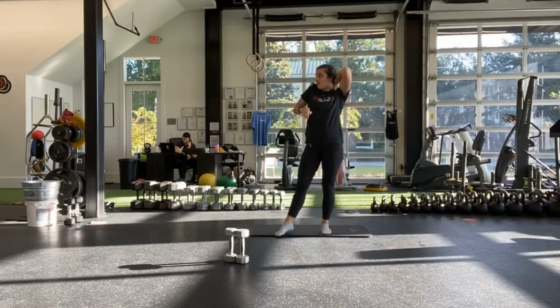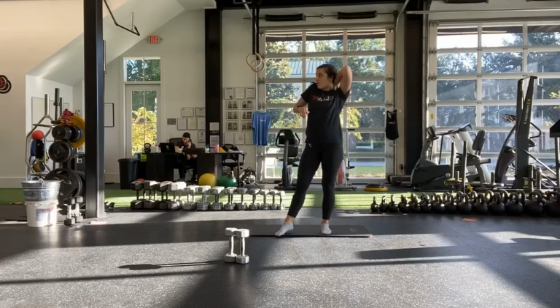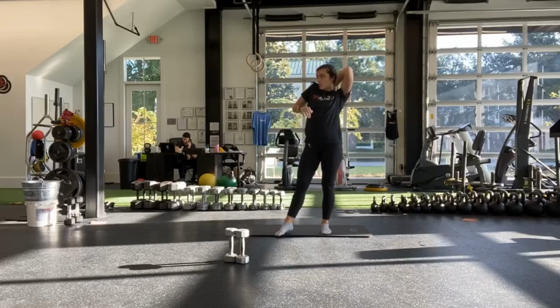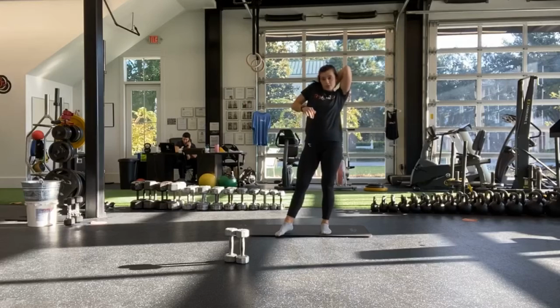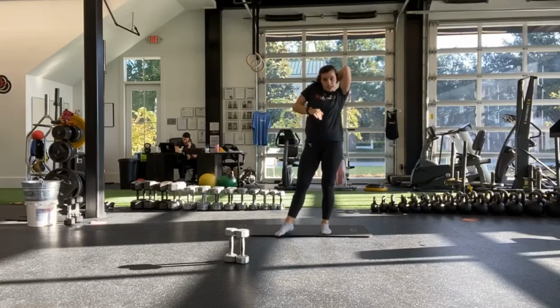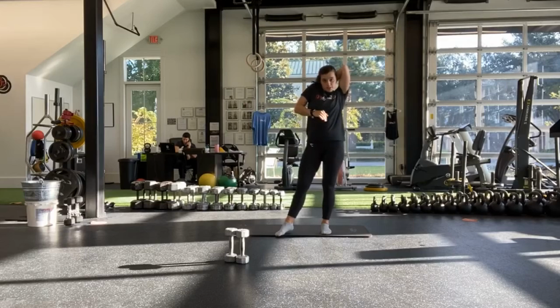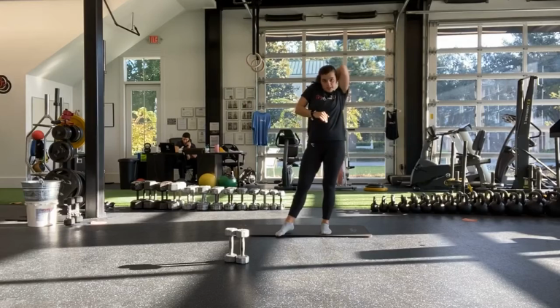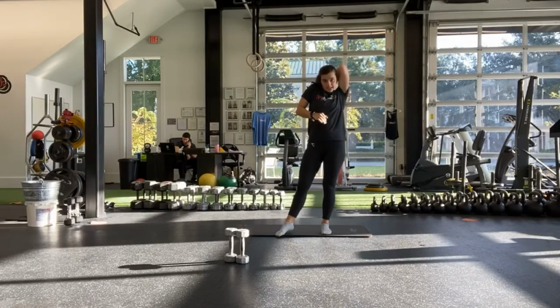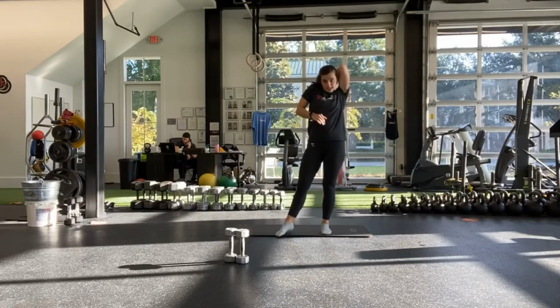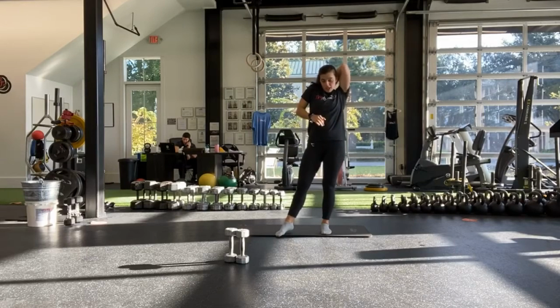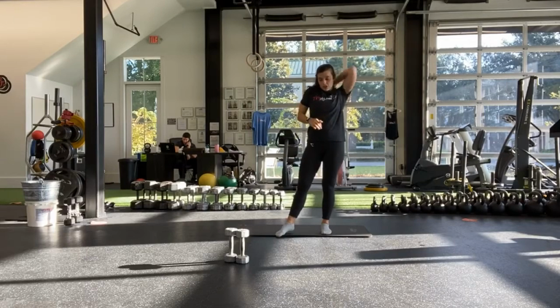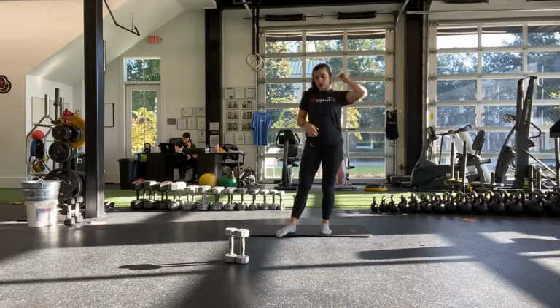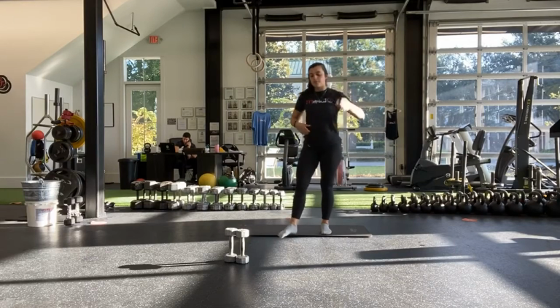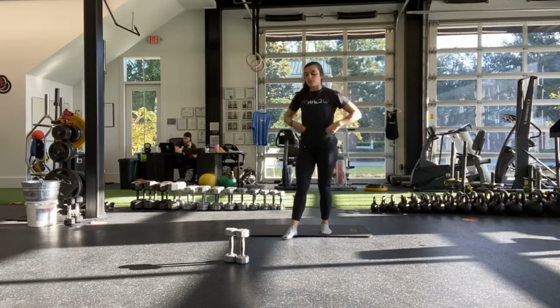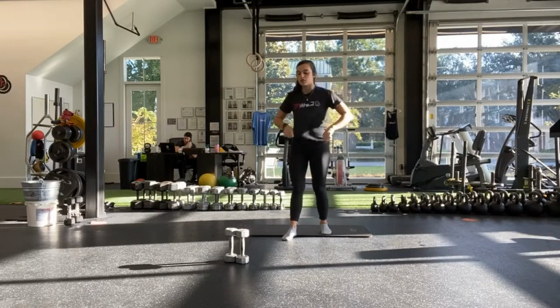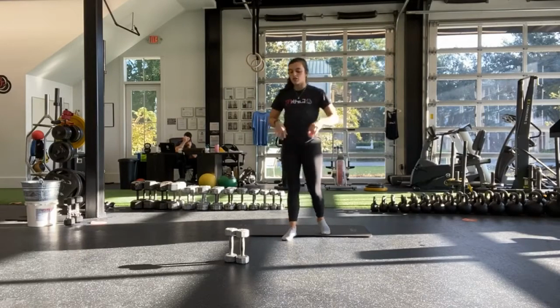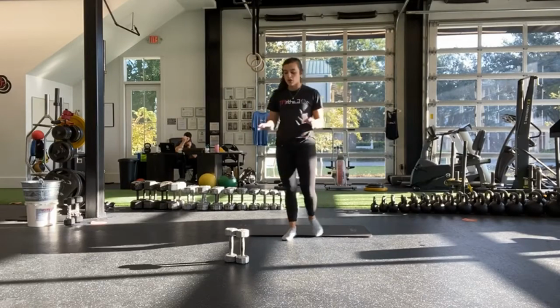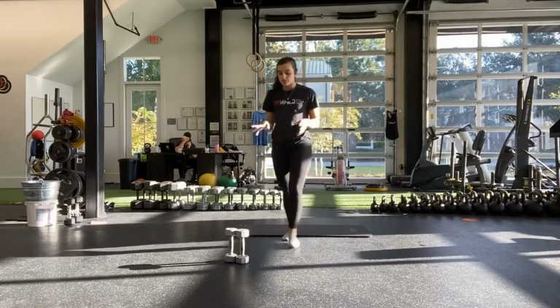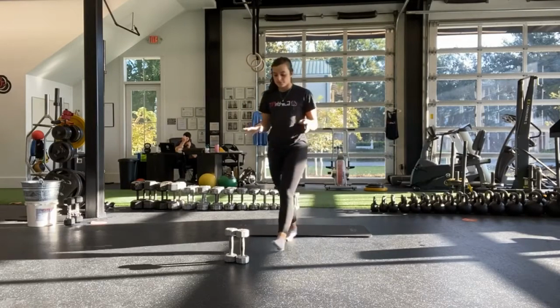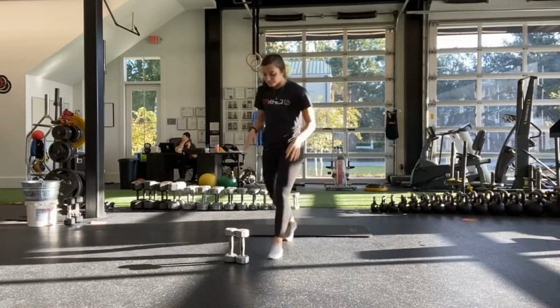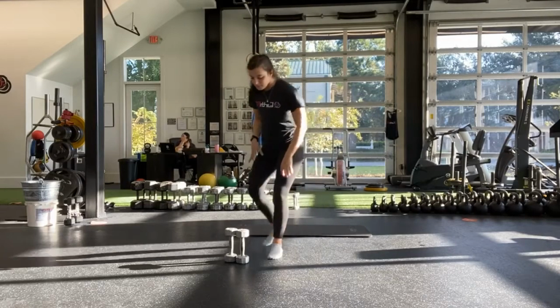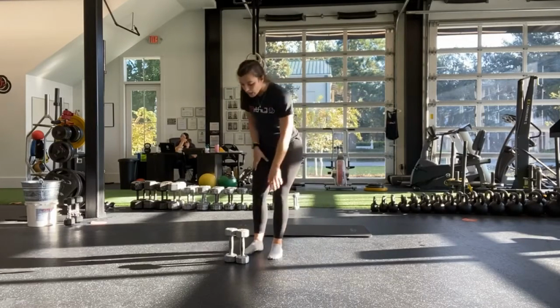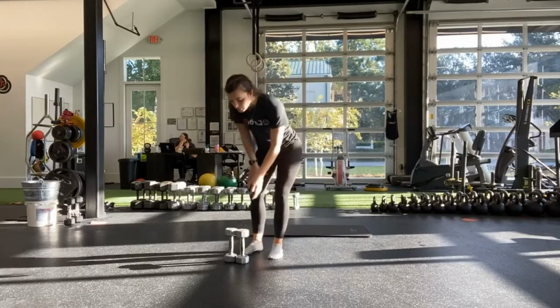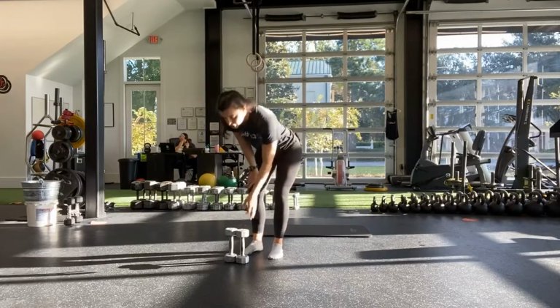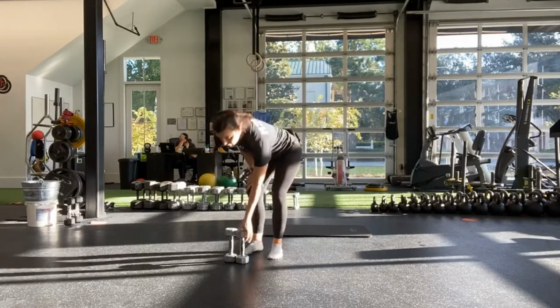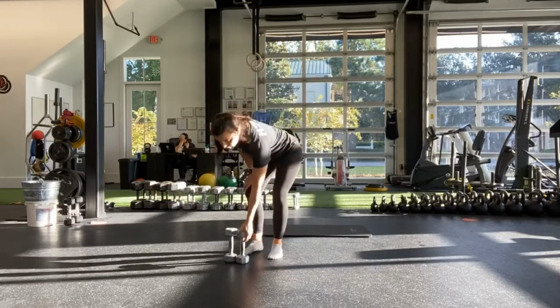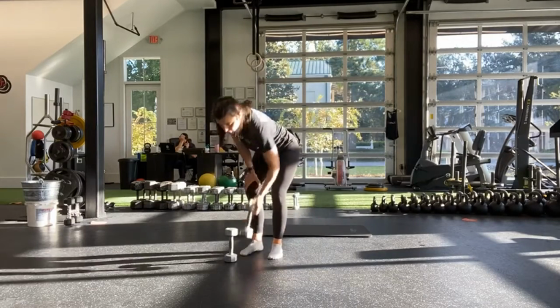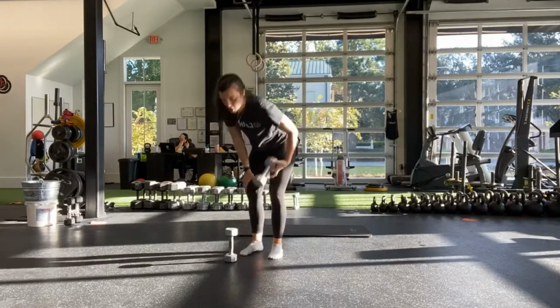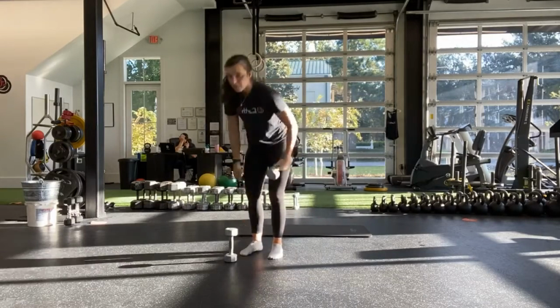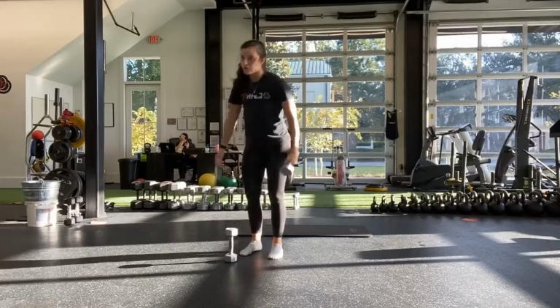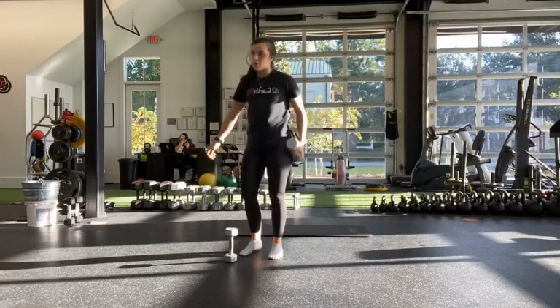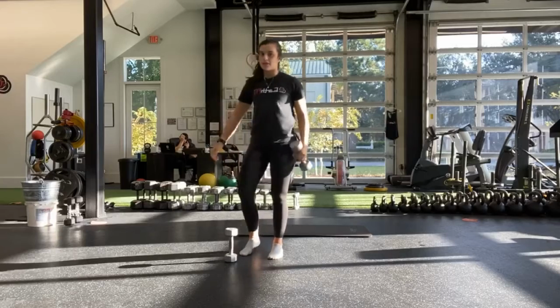Four supersets planned. So to start, I'm just going to show you our first superset.